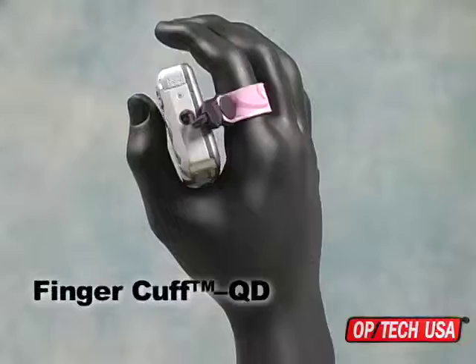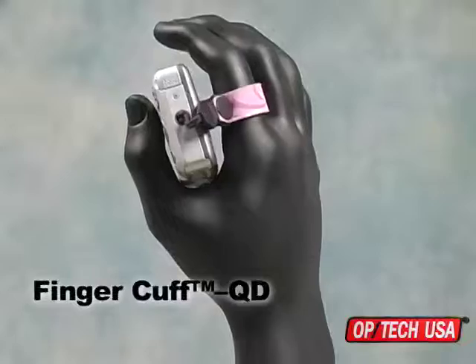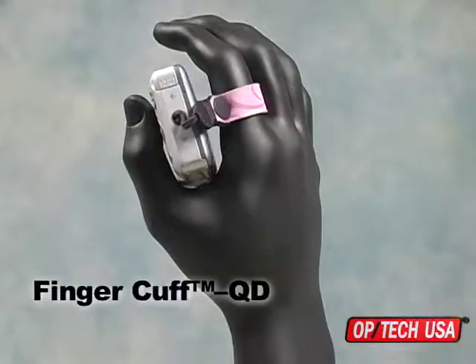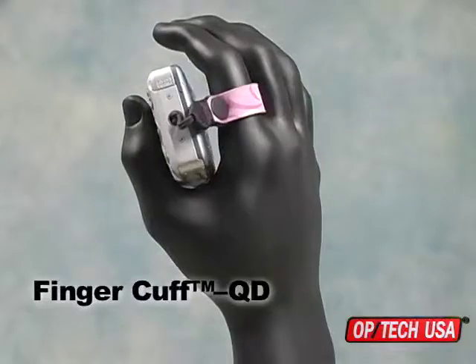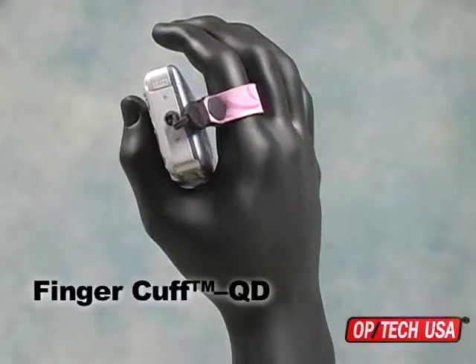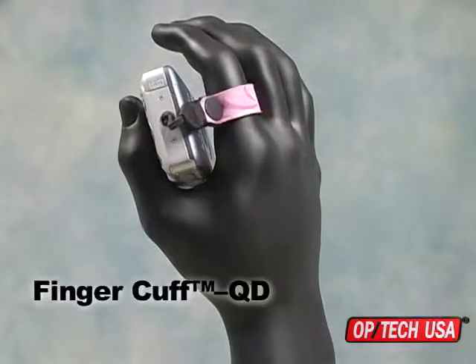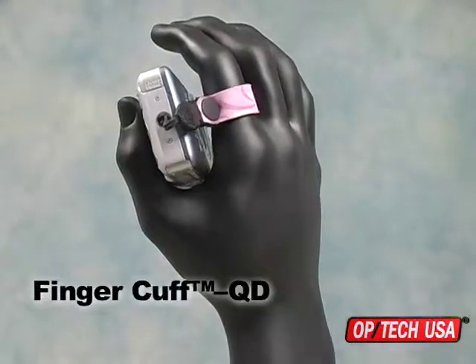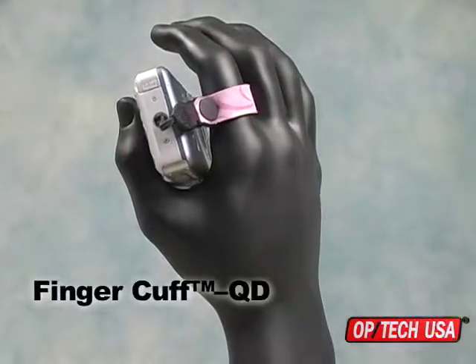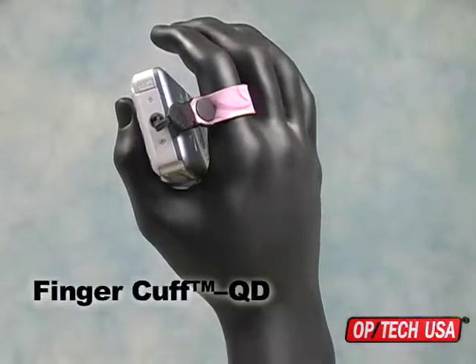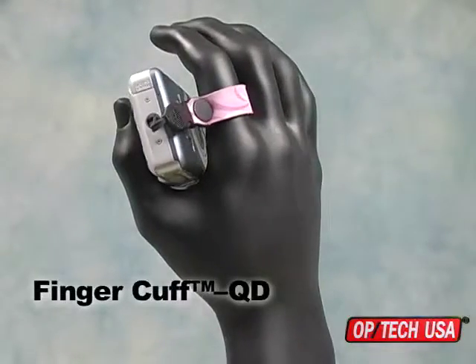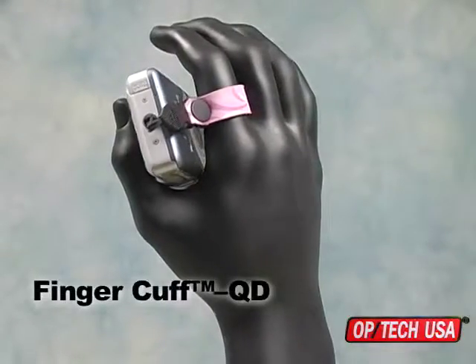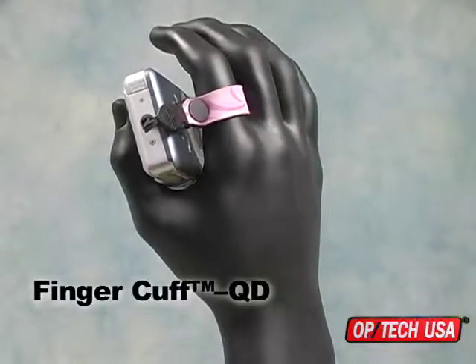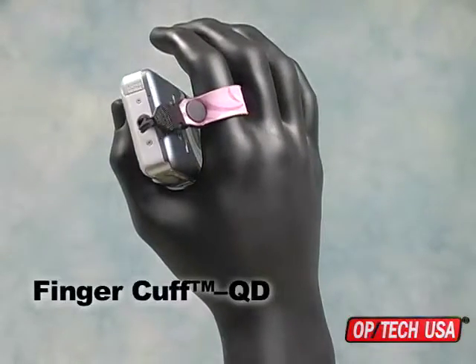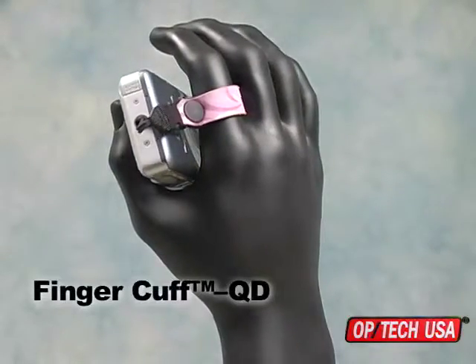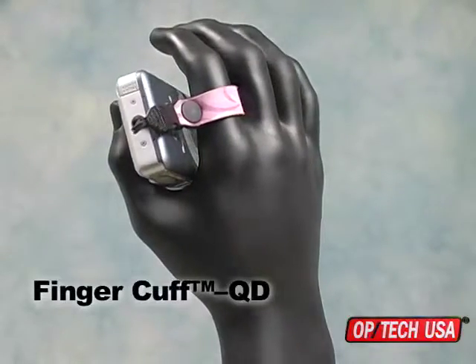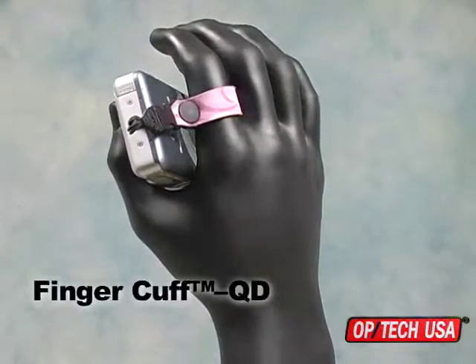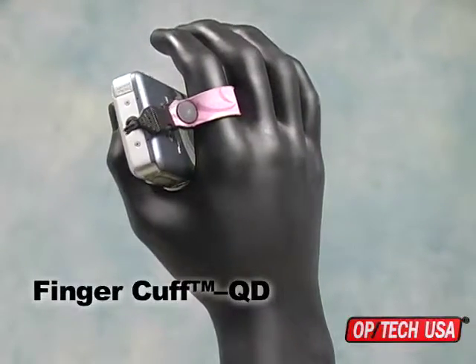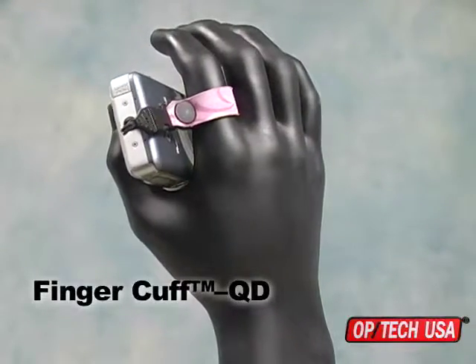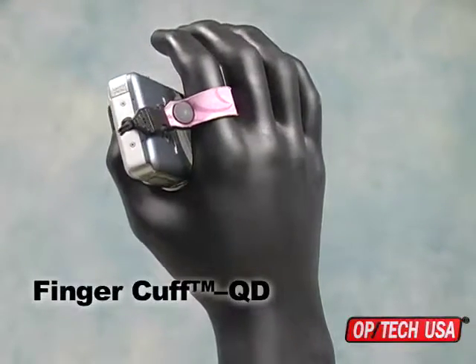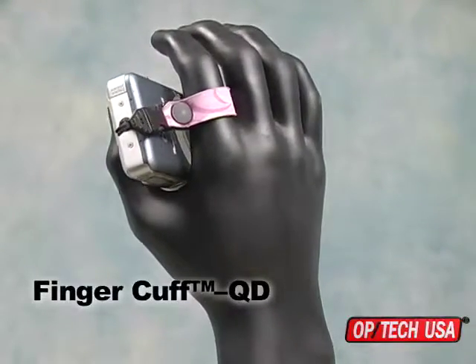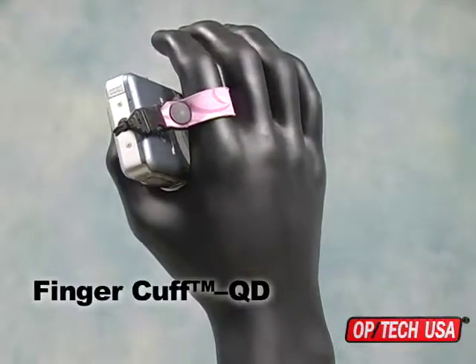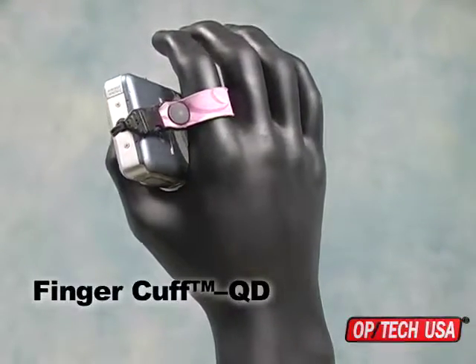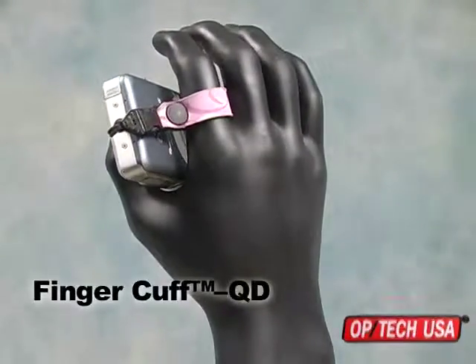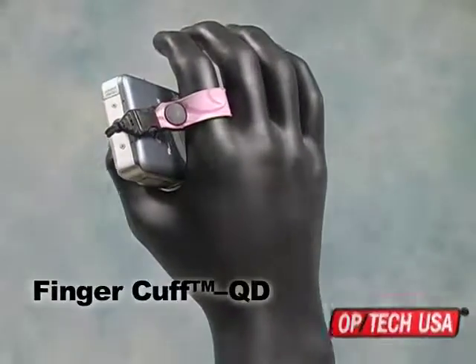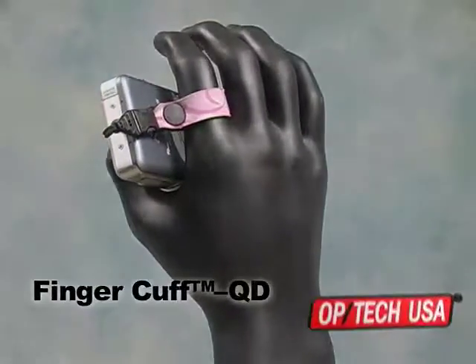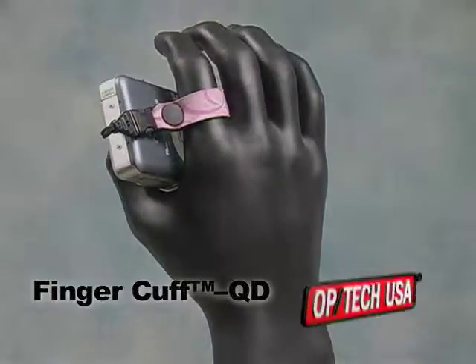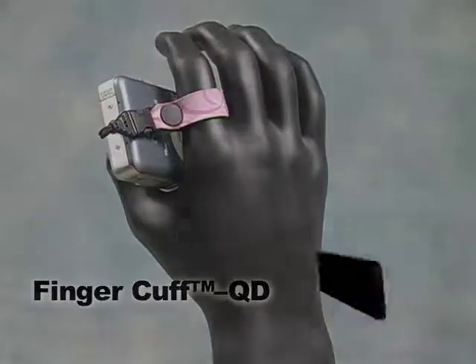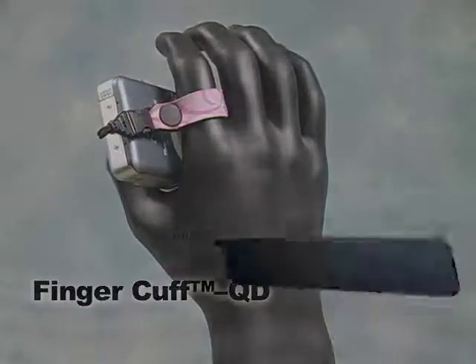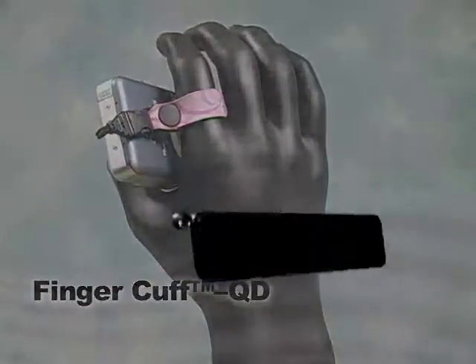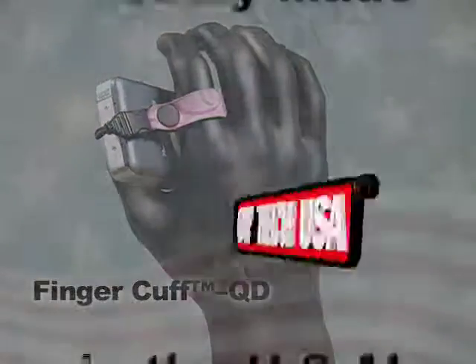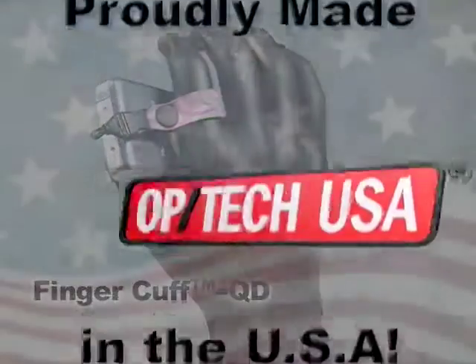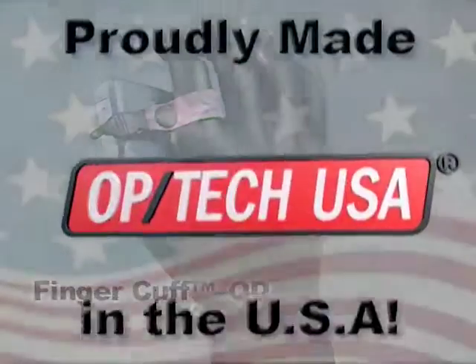Proudly made in the USA, the Finger Cuff QD is available only from OPTEC USA.